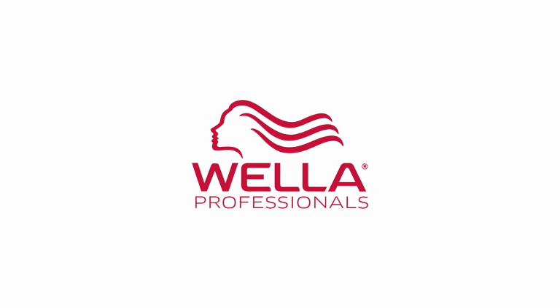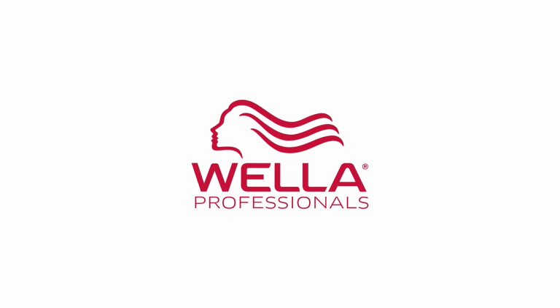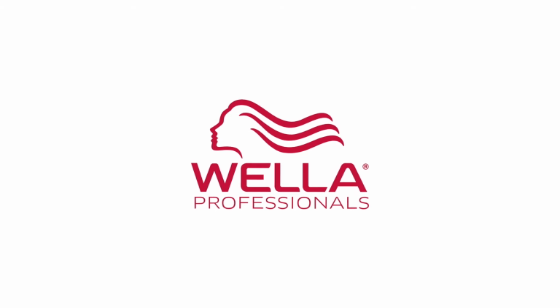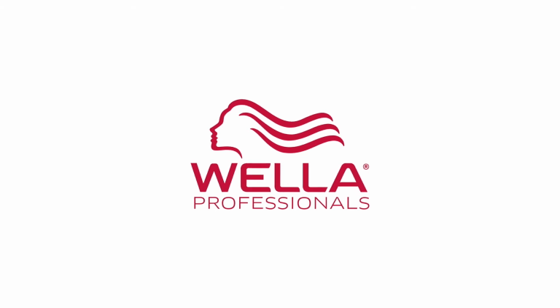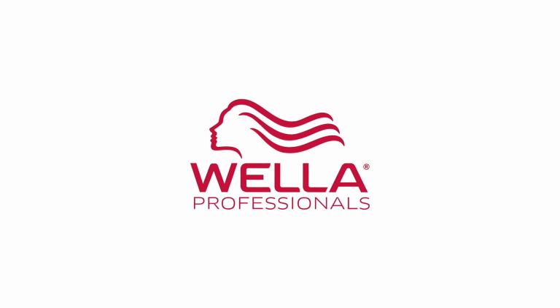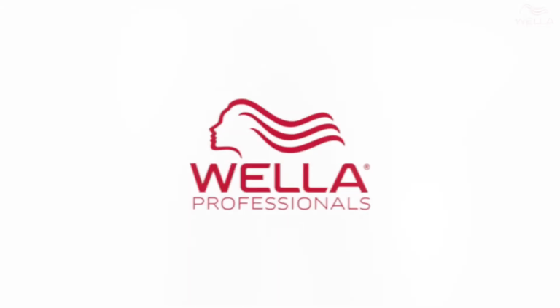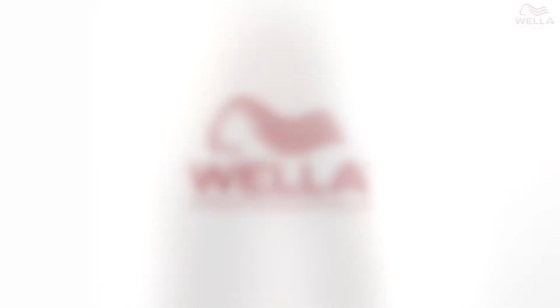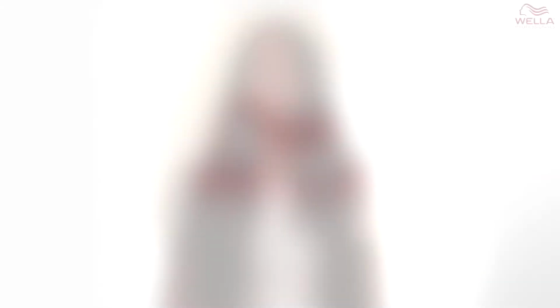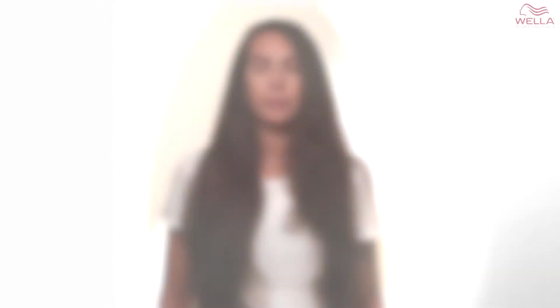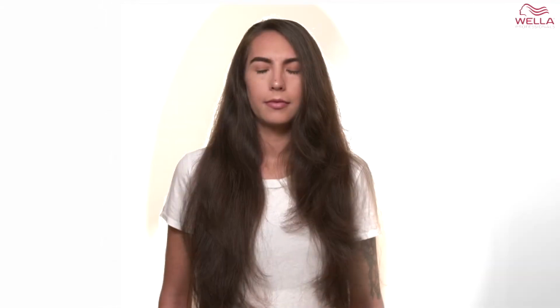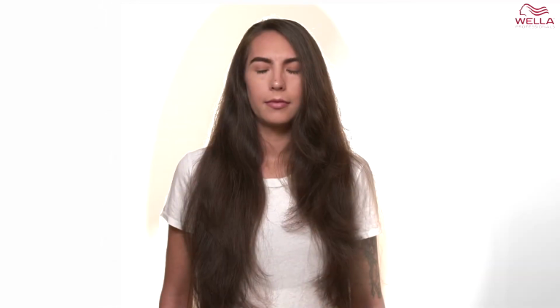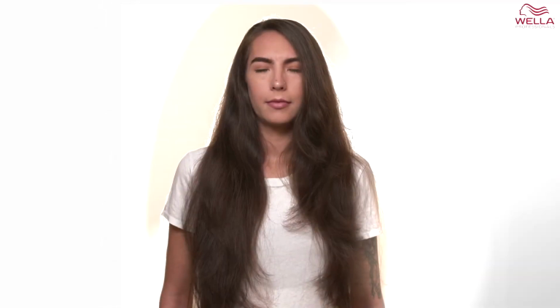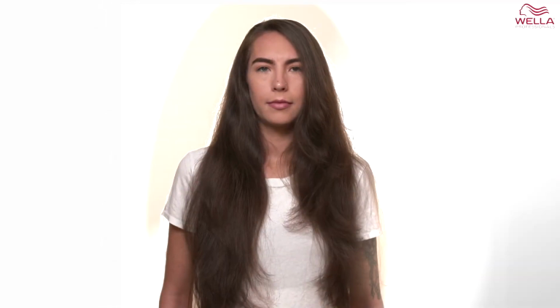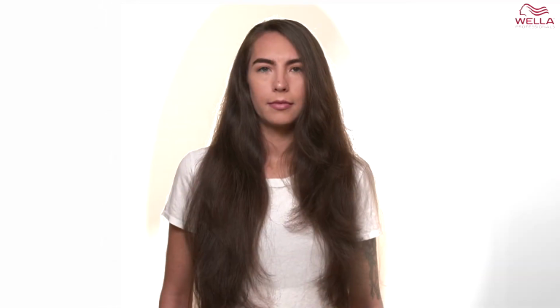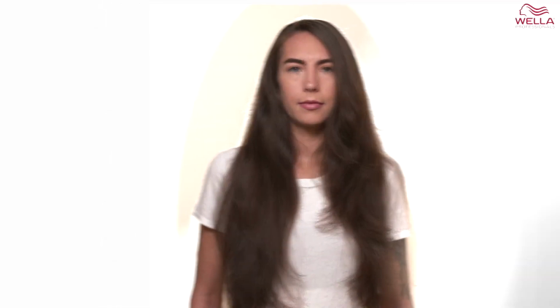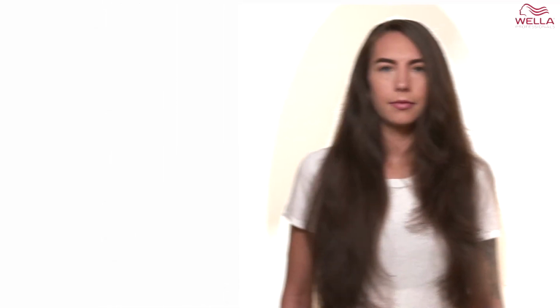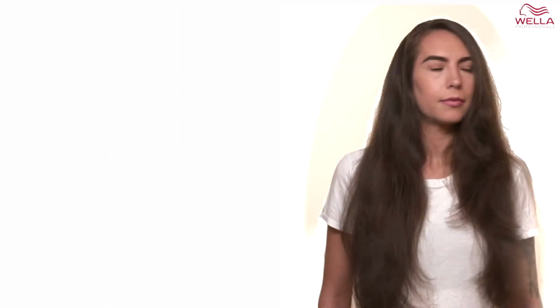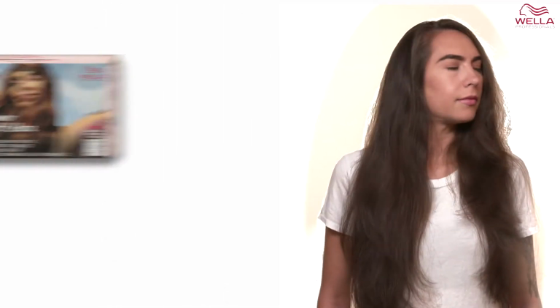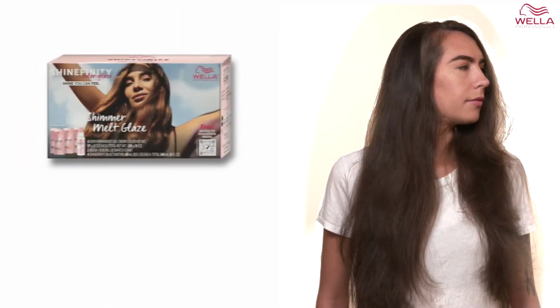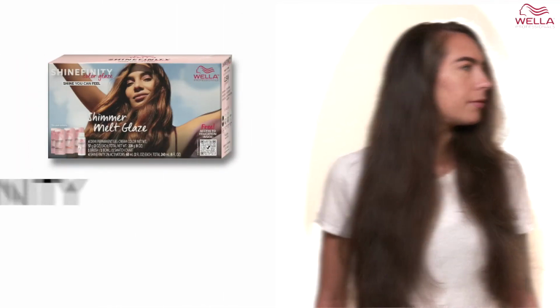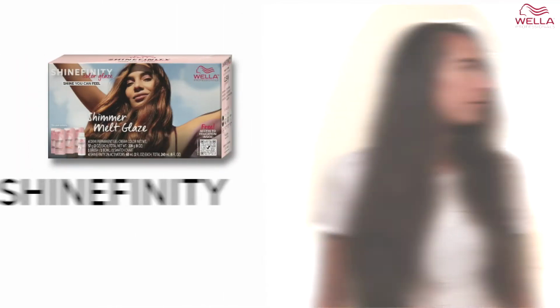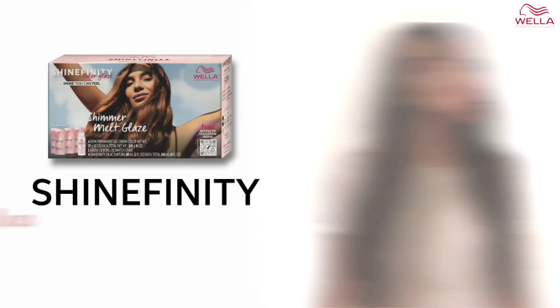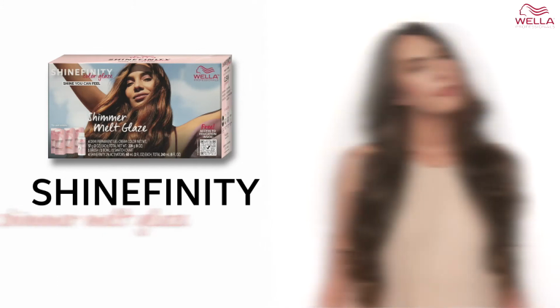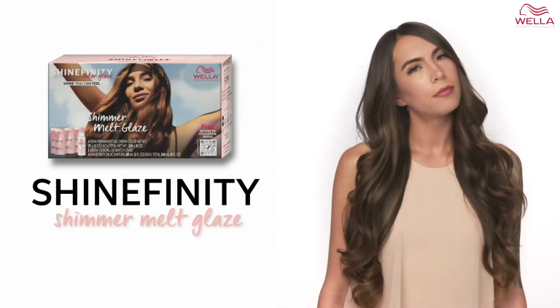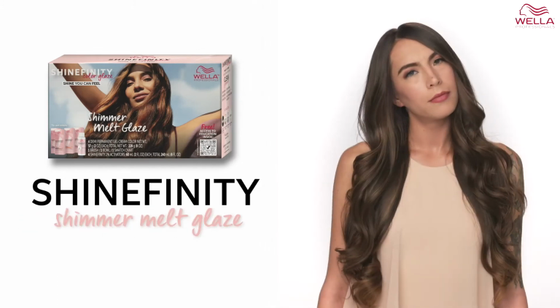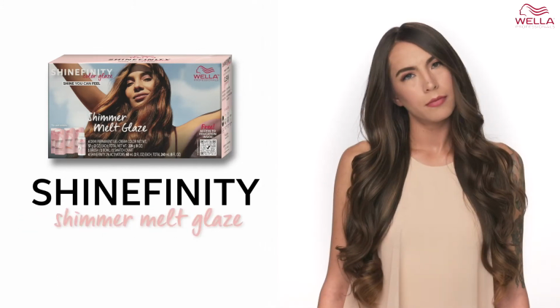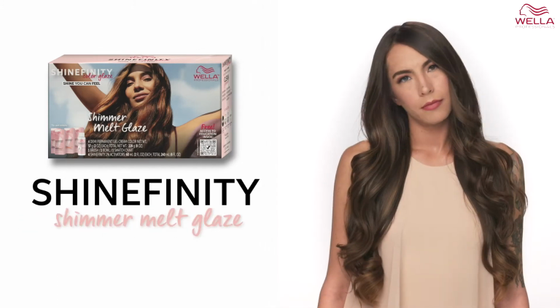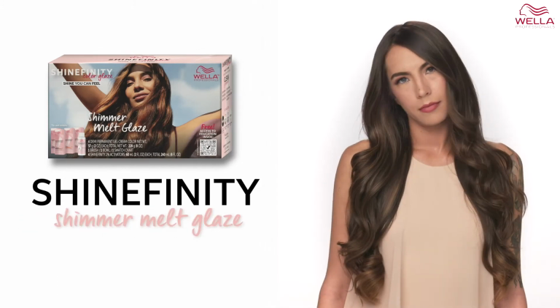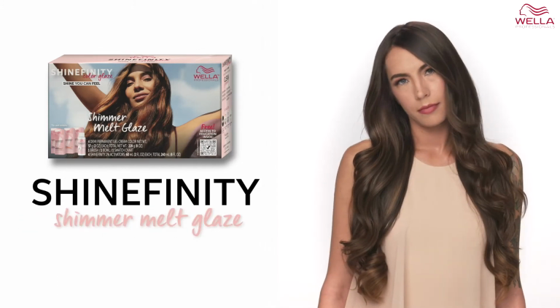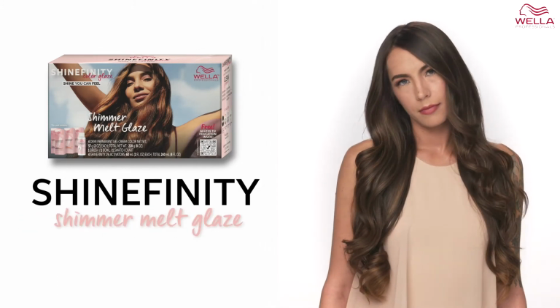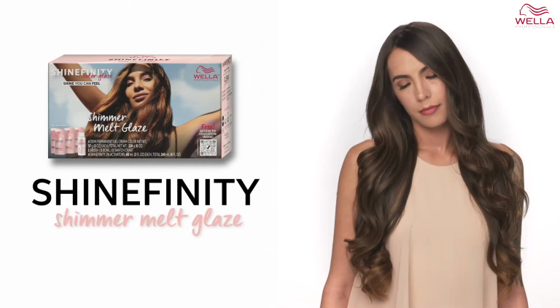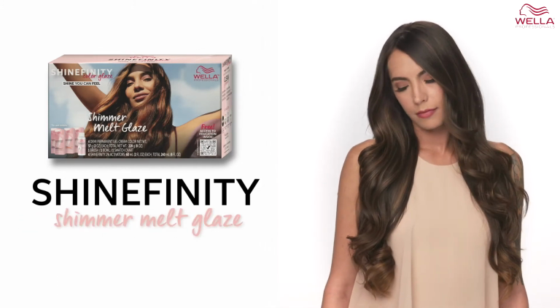Today on my model Anissa, I will be showing you the Shinefinity Shimmer Melt Glaze Technique. Let's get started.